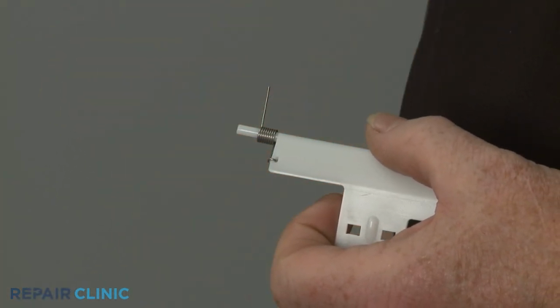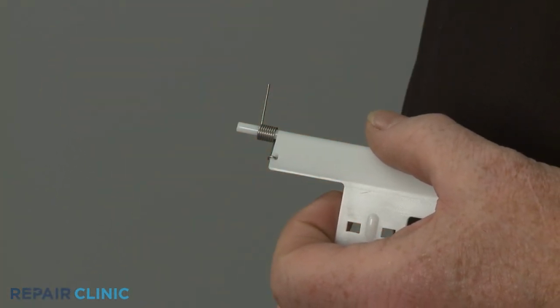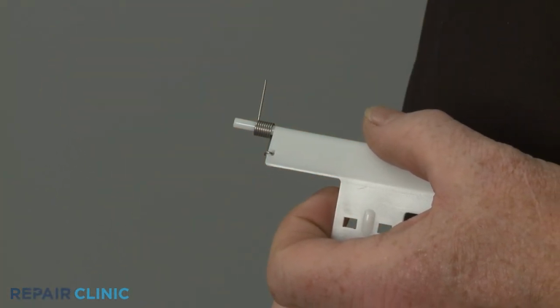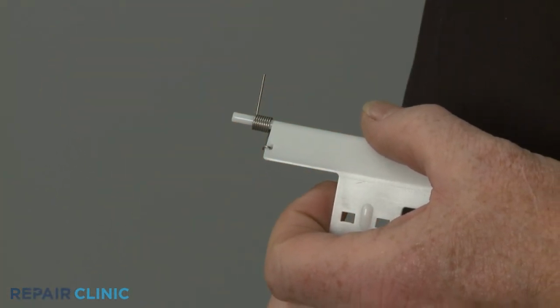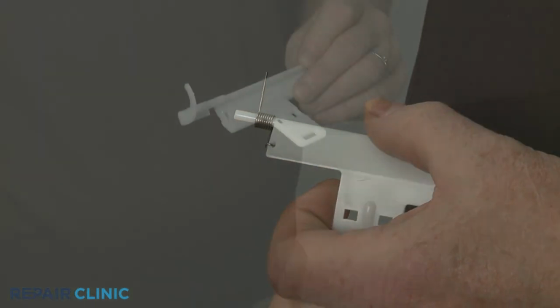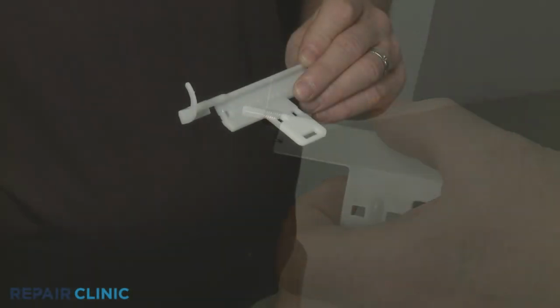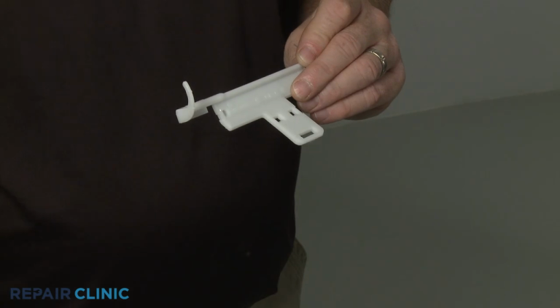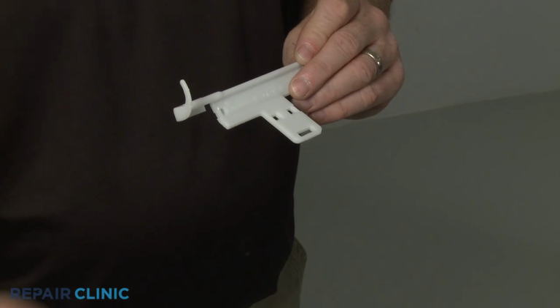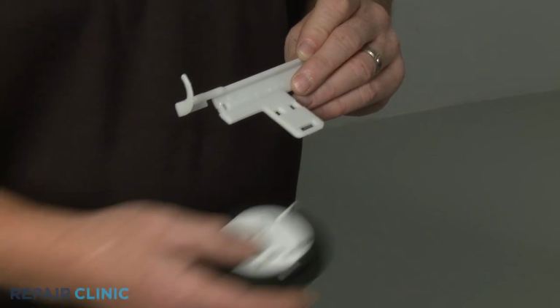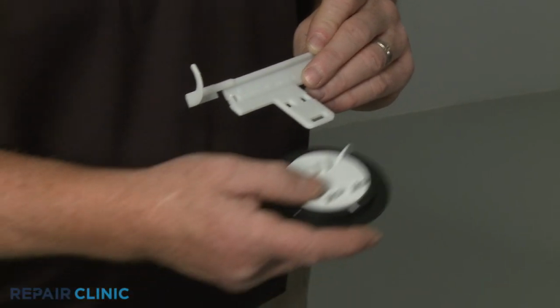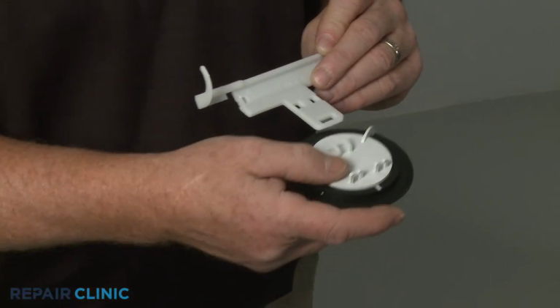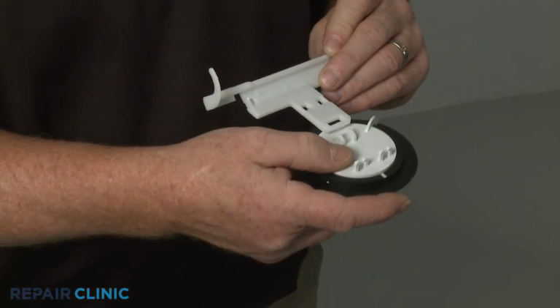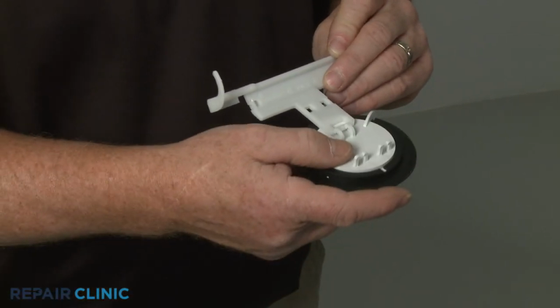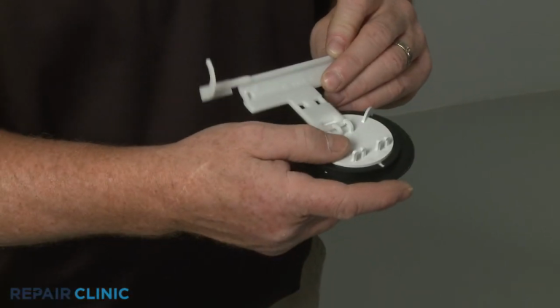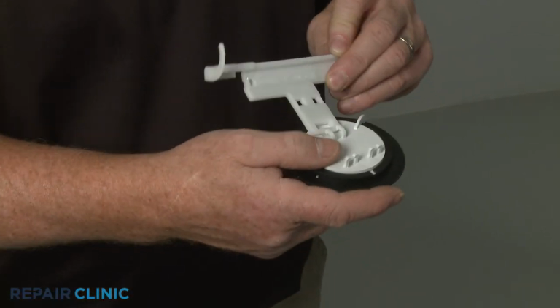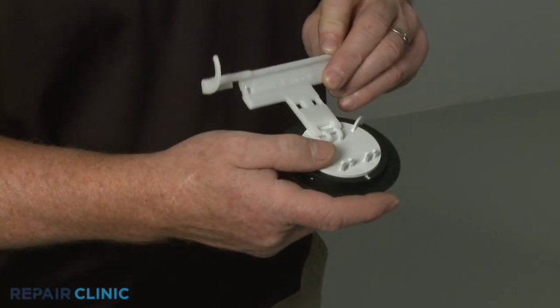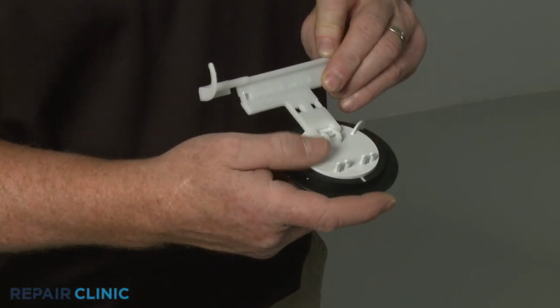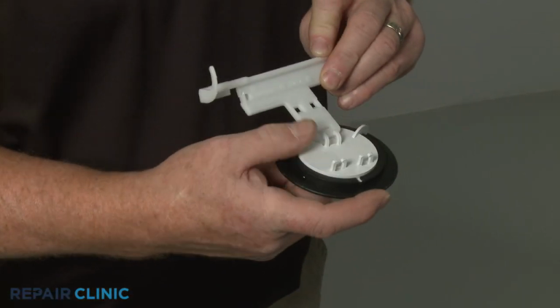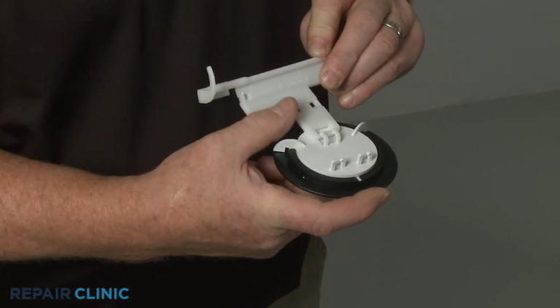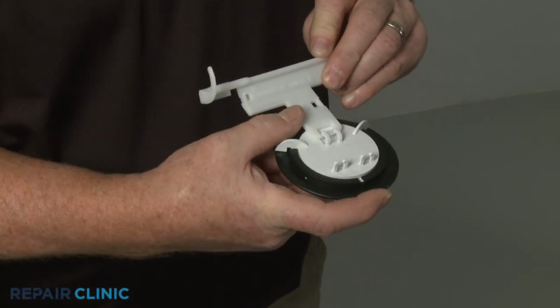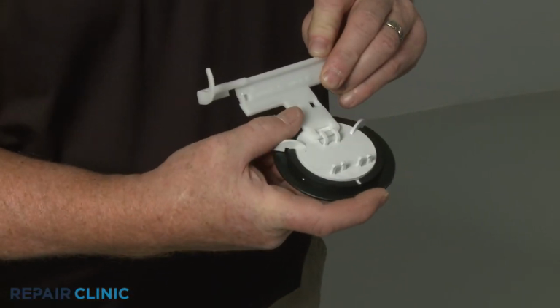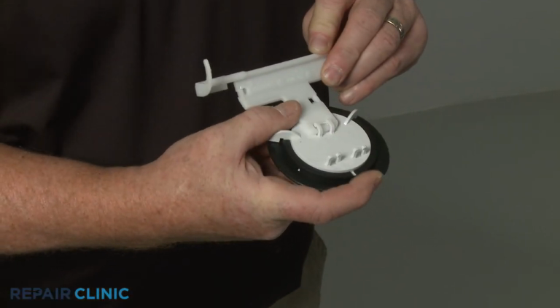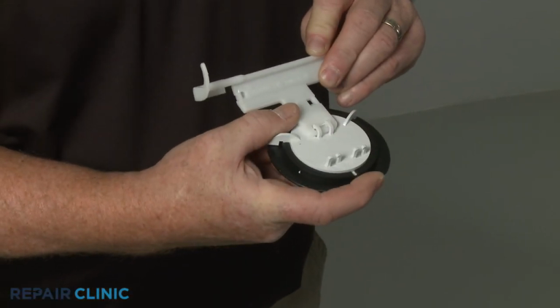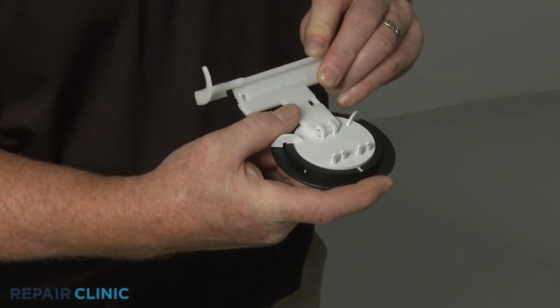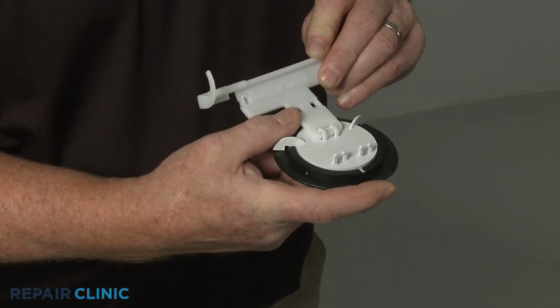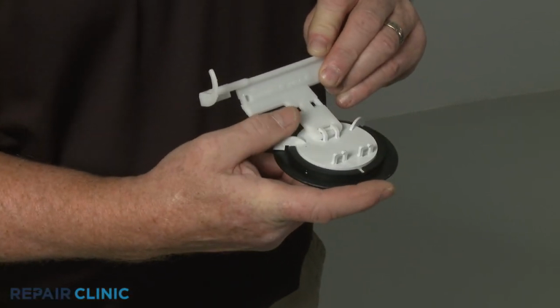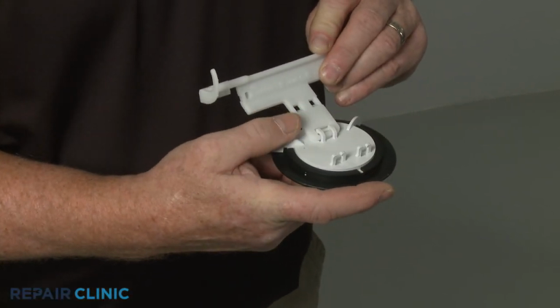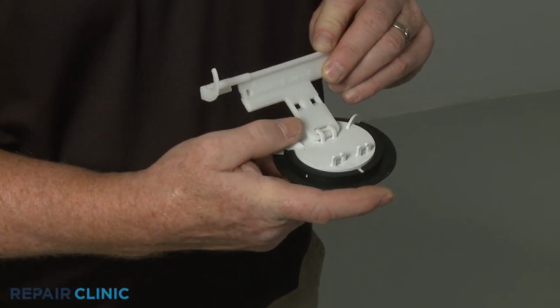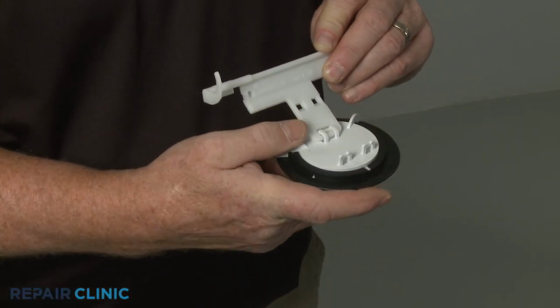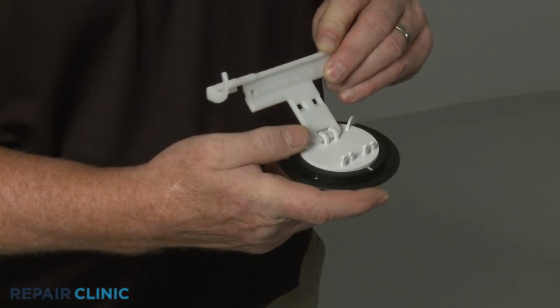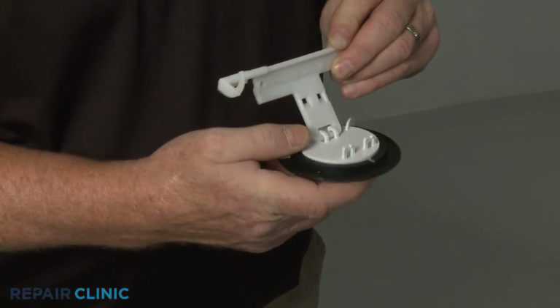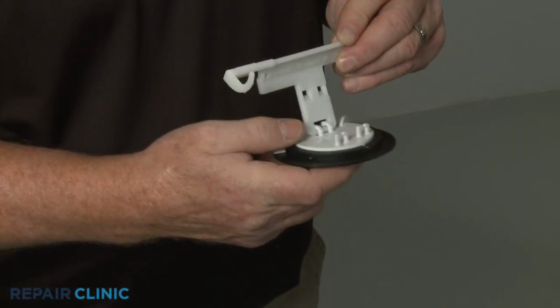Now insert the ice chute door hooks into the slot and snap the upper tabs into place.